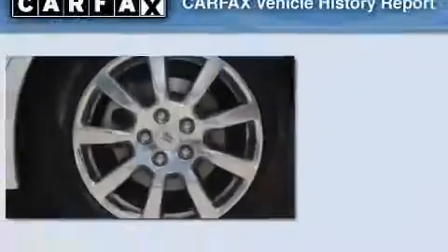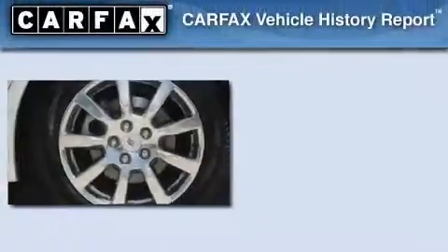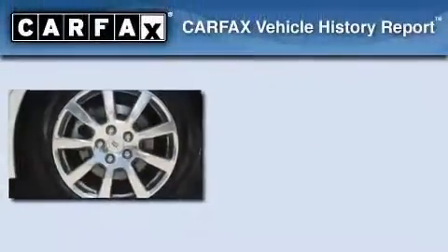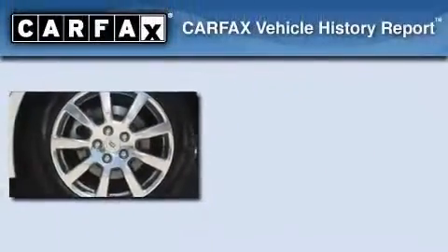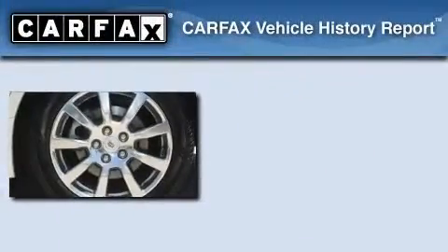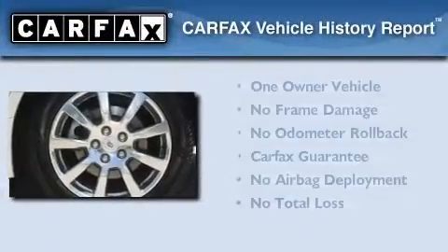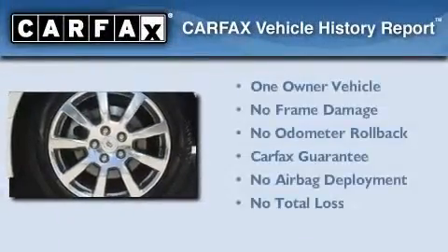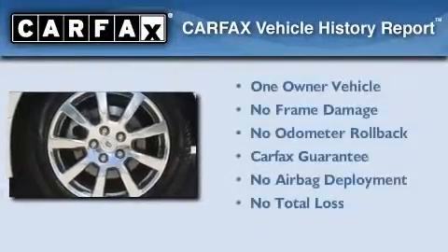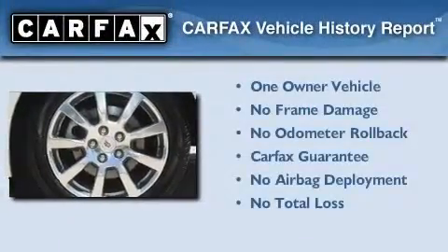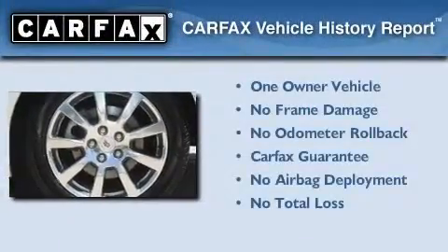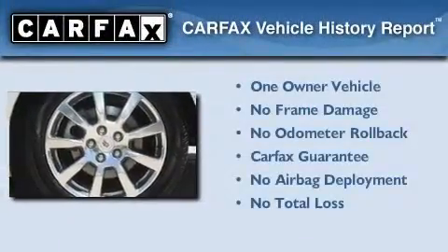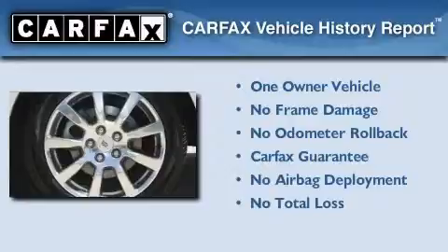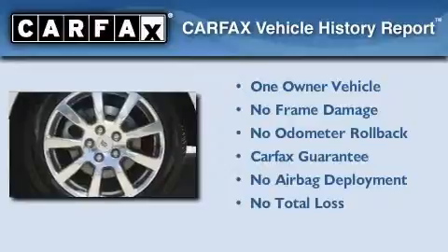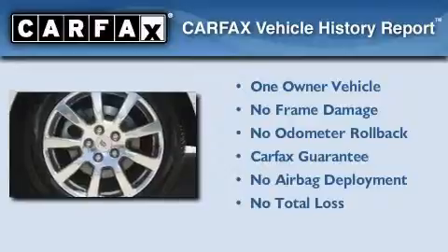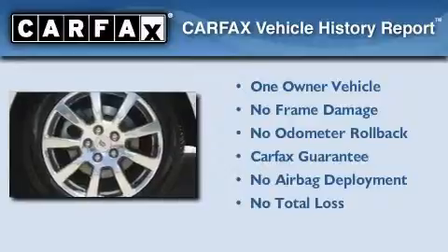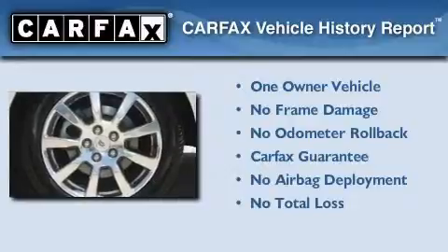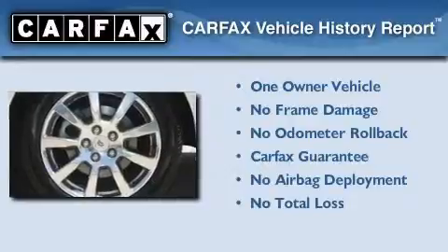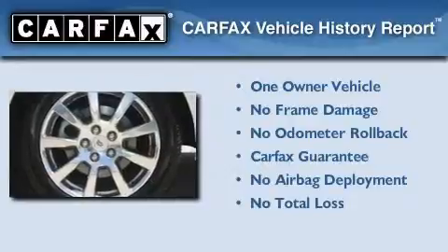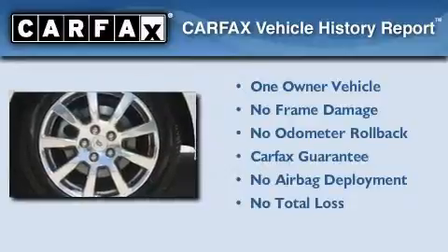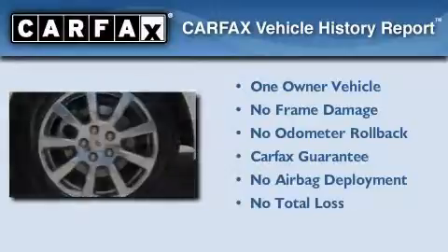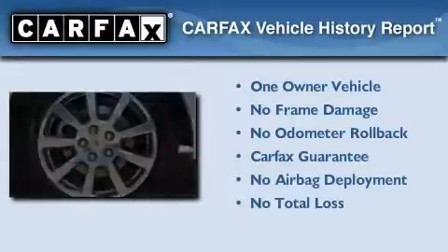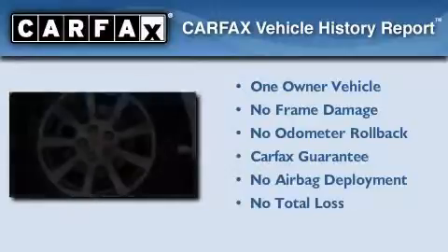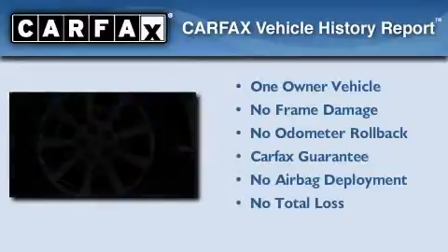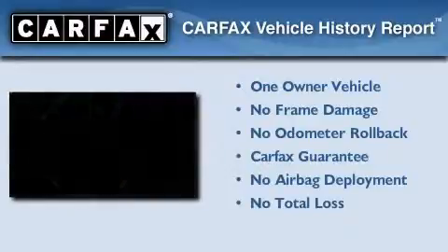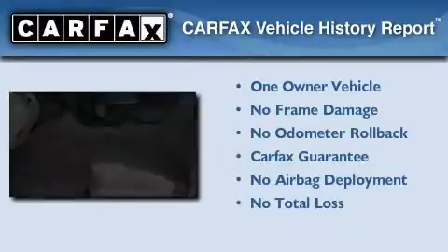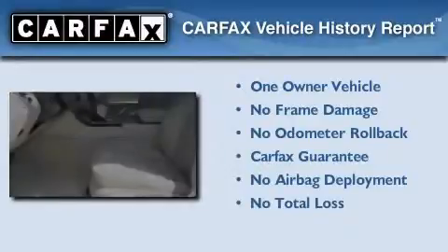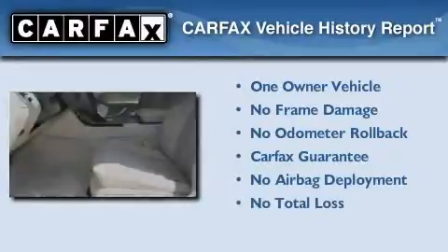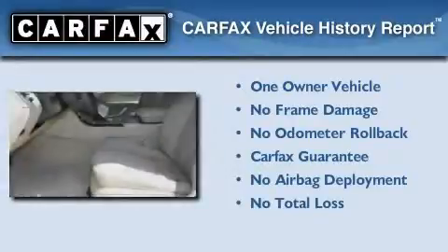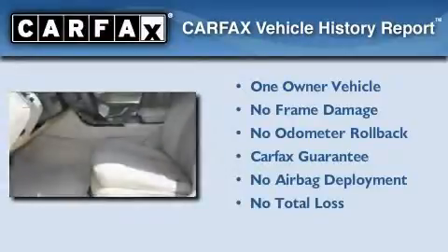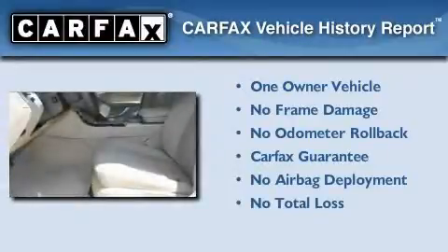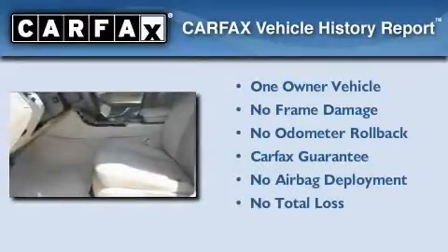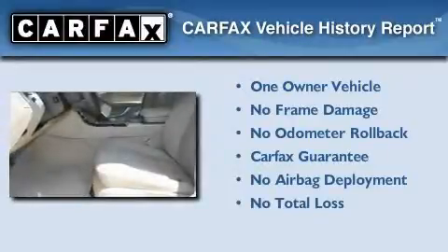This Cadillac has had only one owner and it qualifies for the Carfax buy-back guarantee.